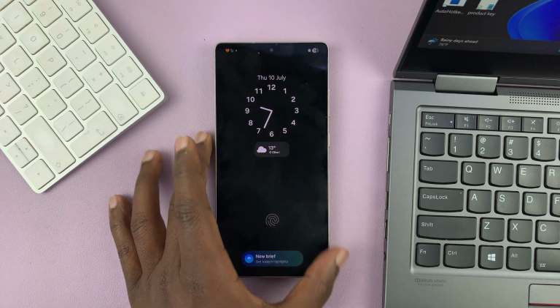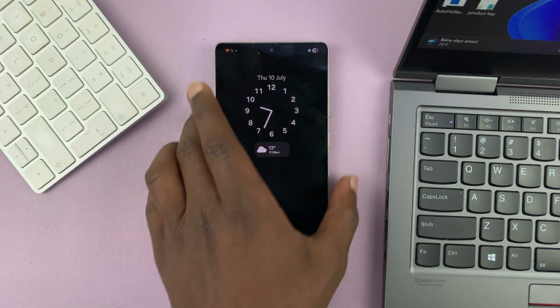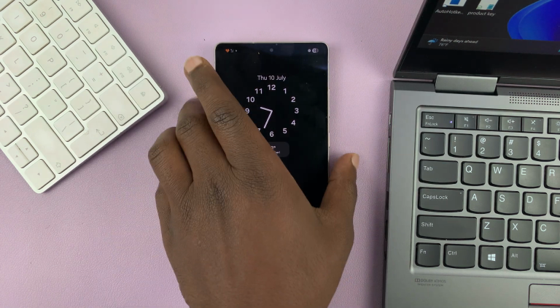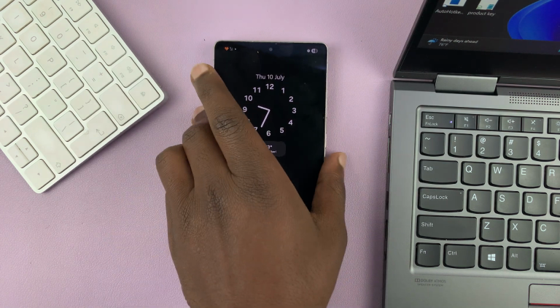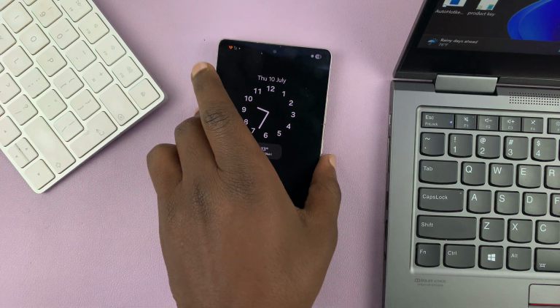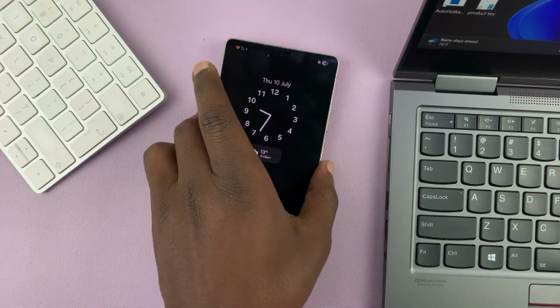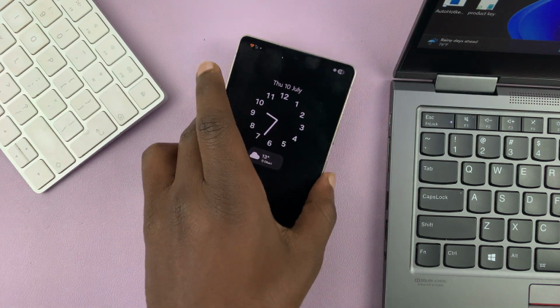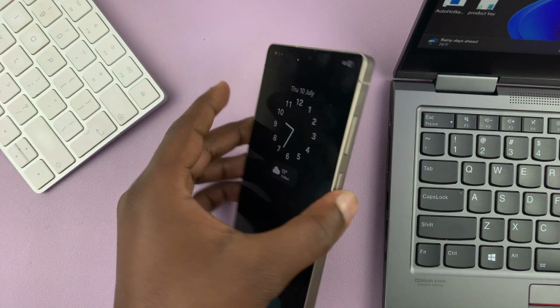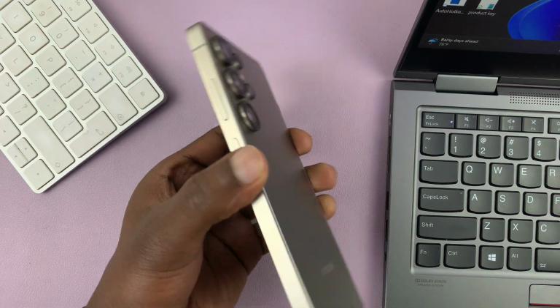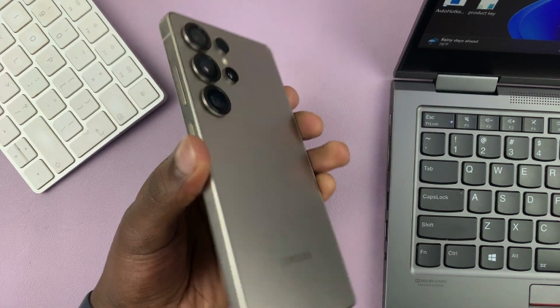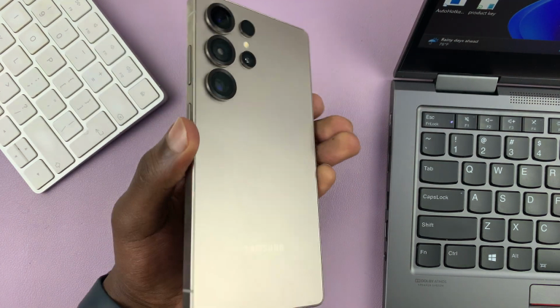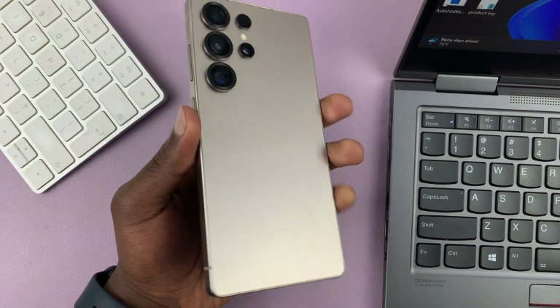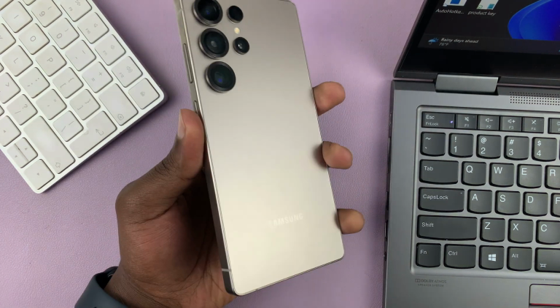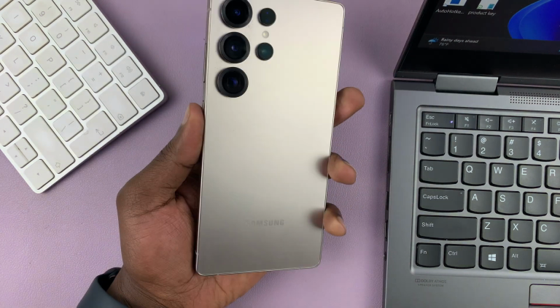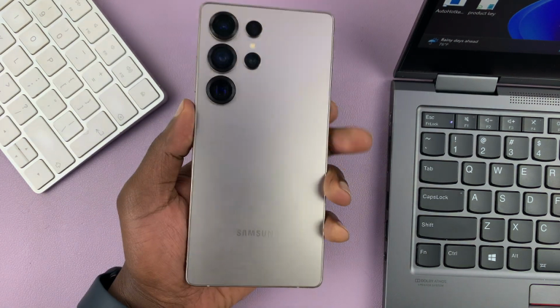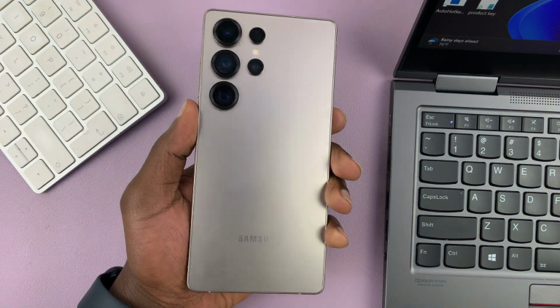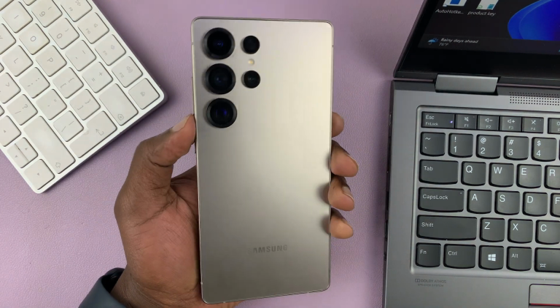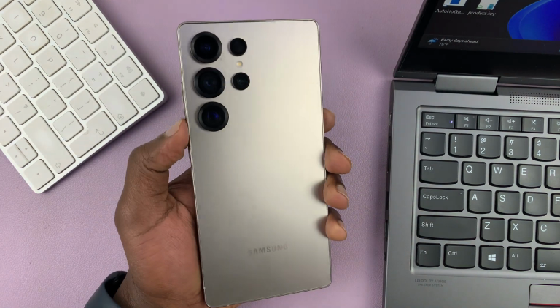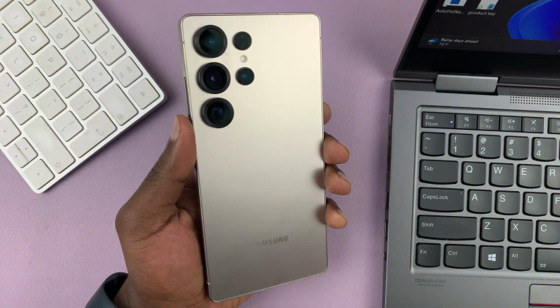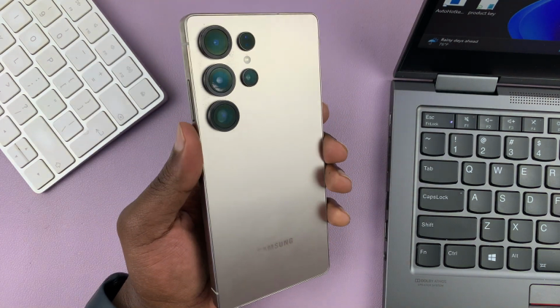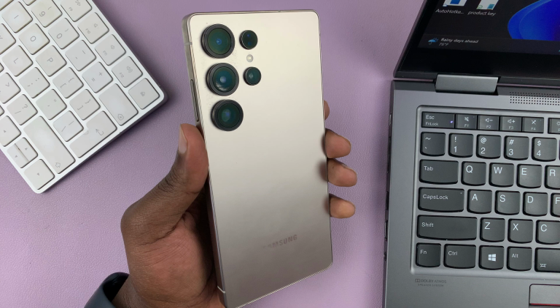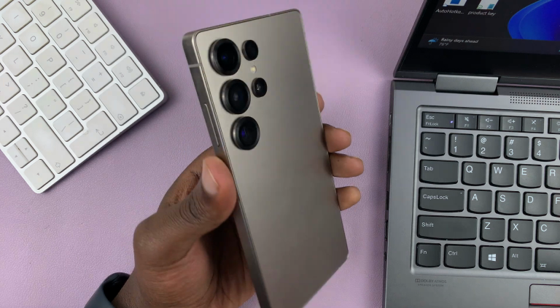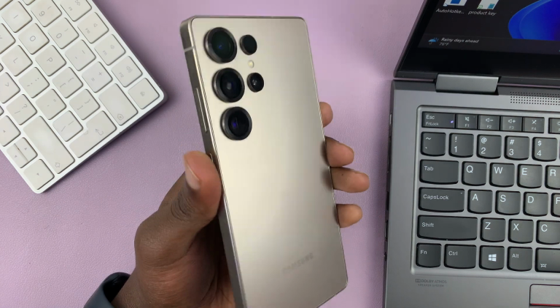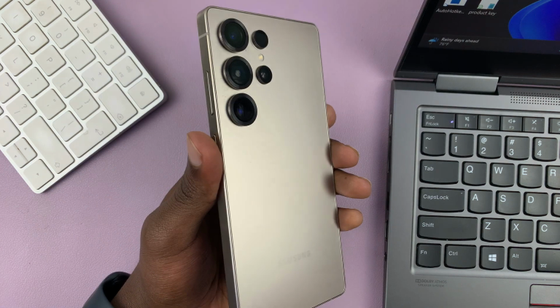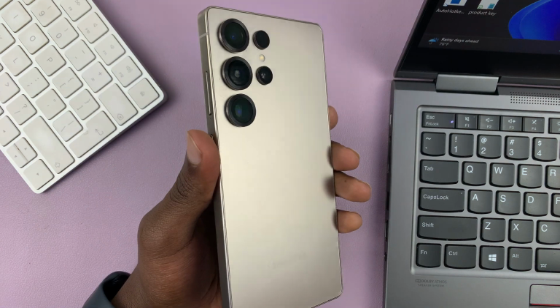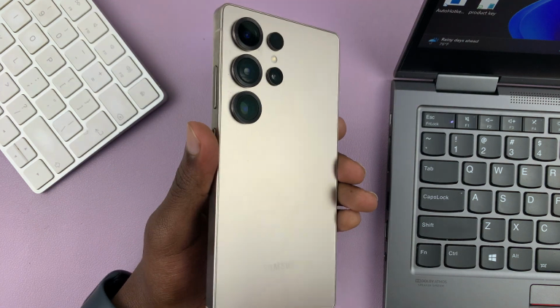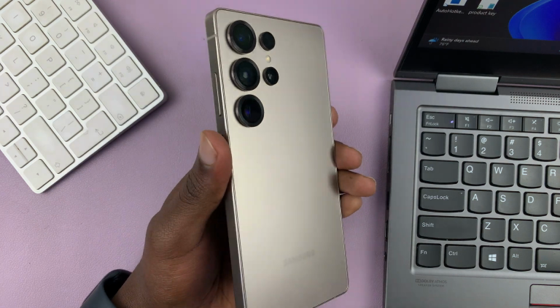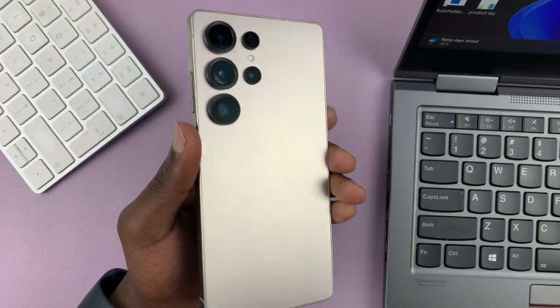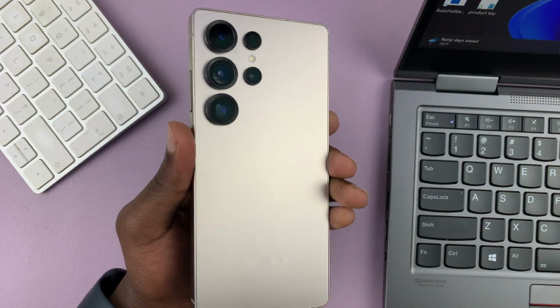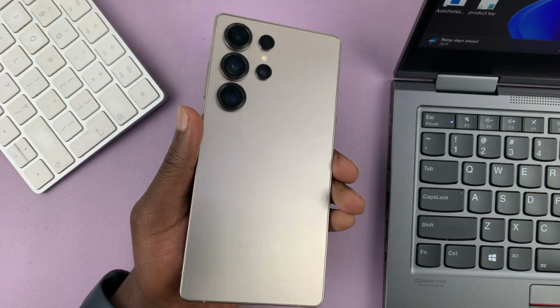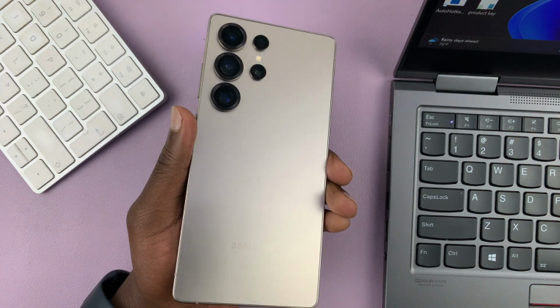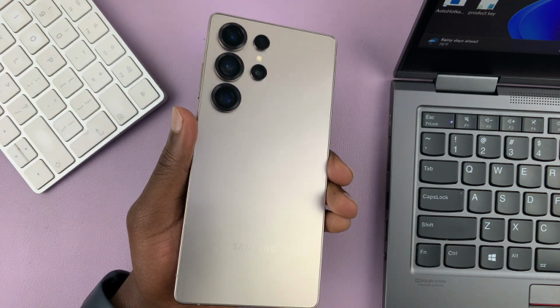Today I'll be showing you how to hard reset your Samsung Galaxy S25 or S25 Ultra.